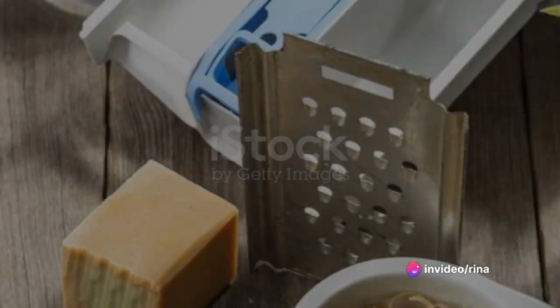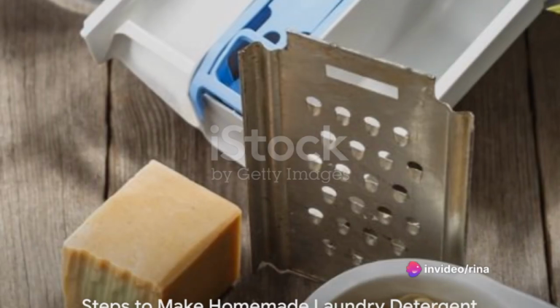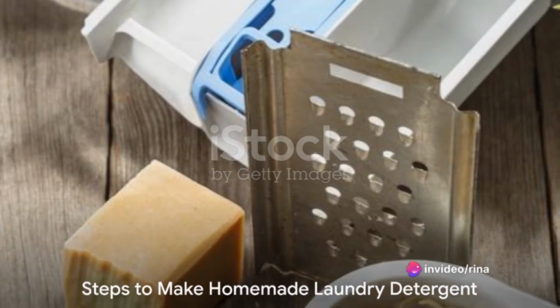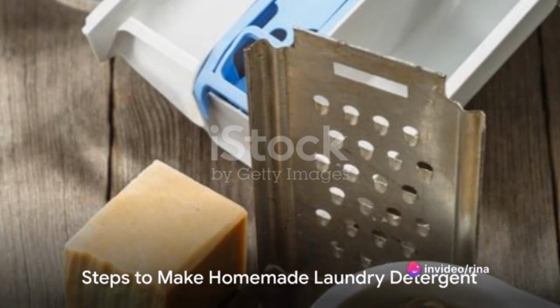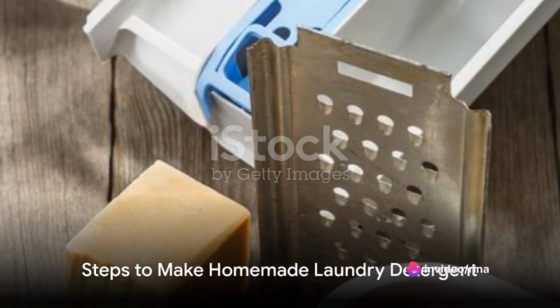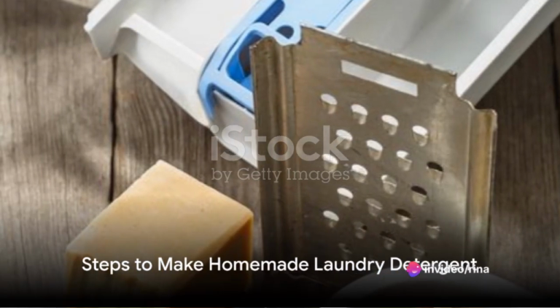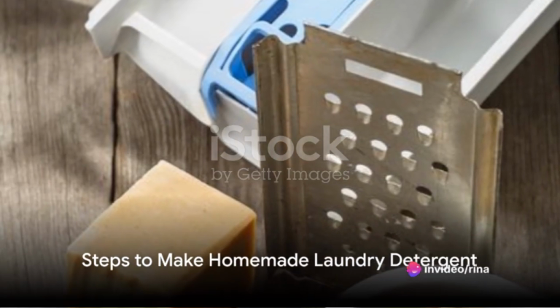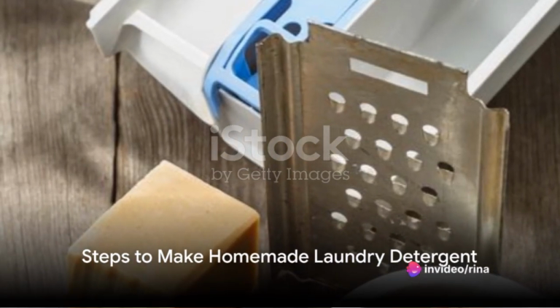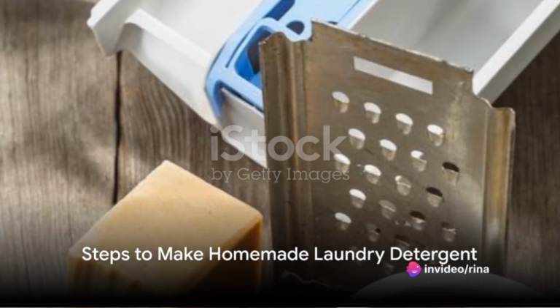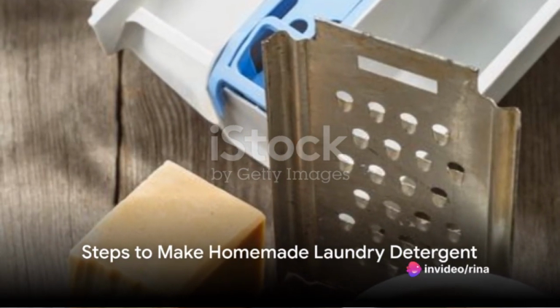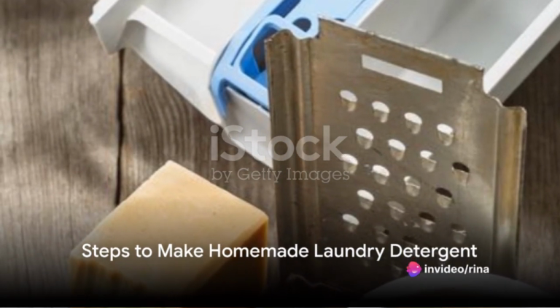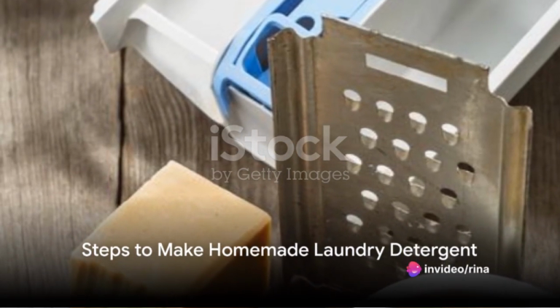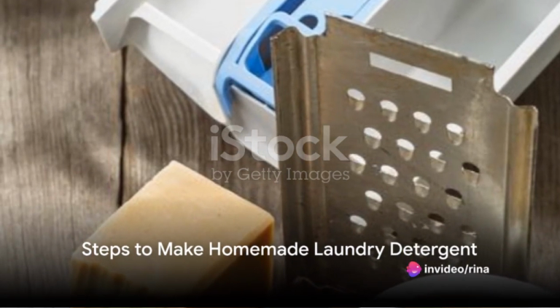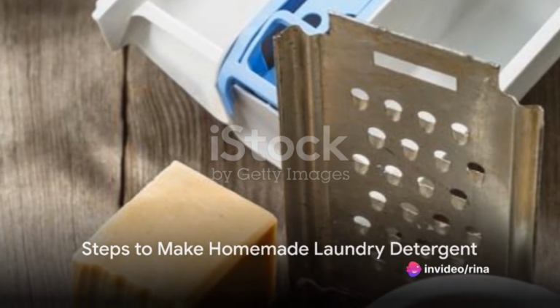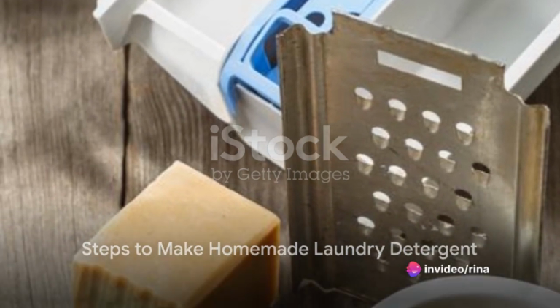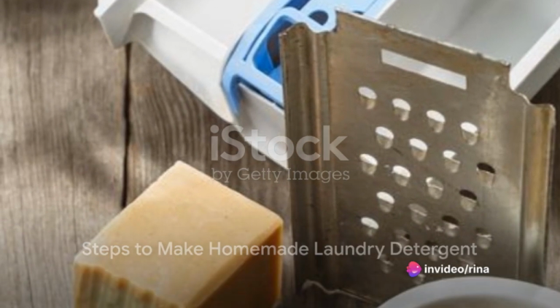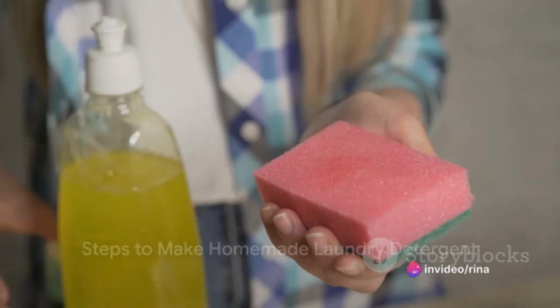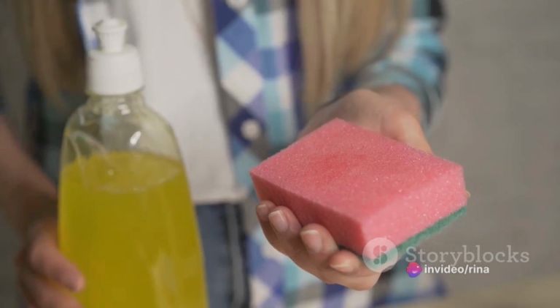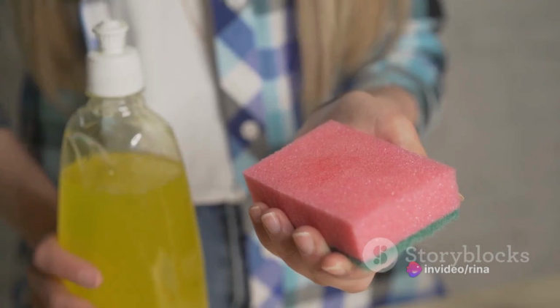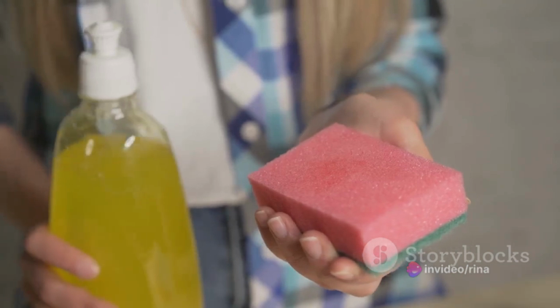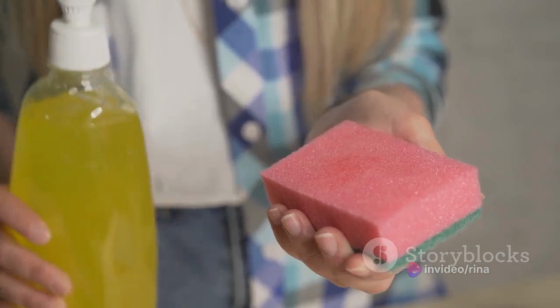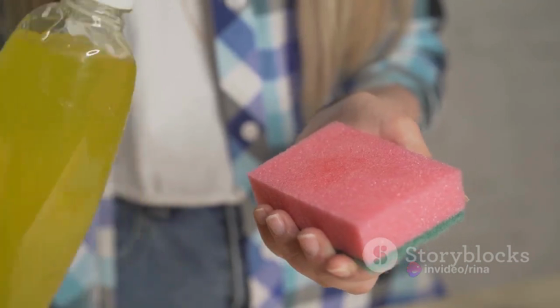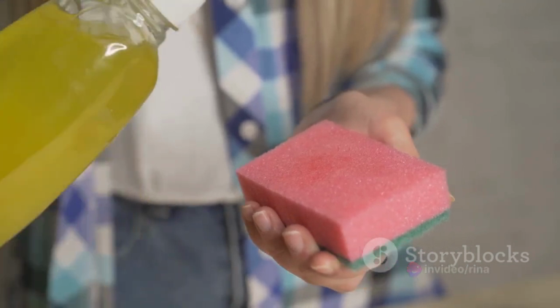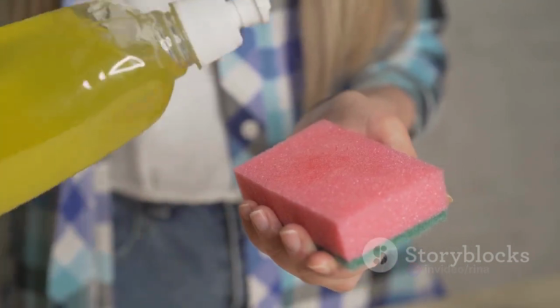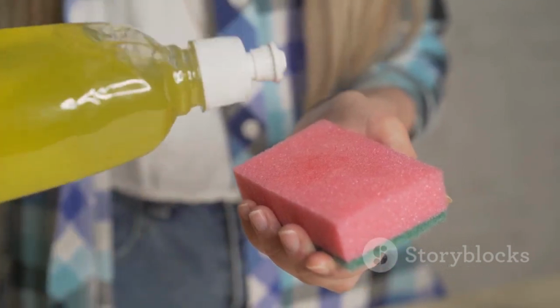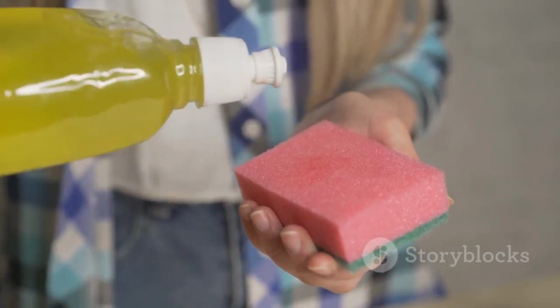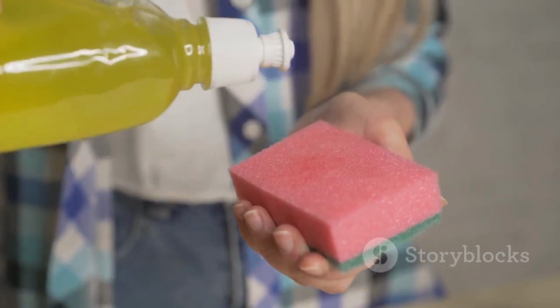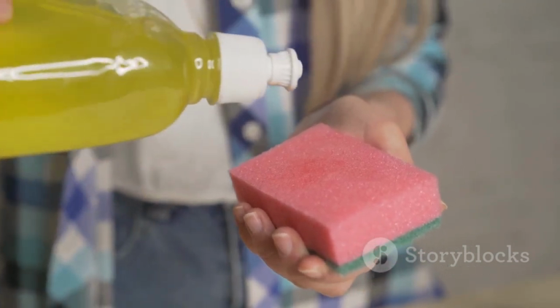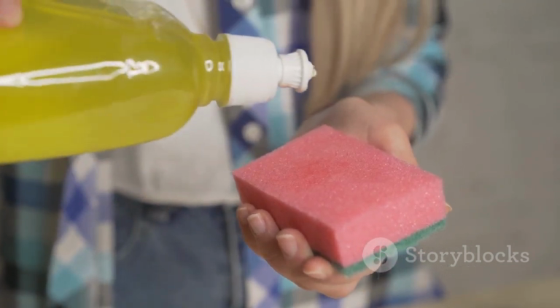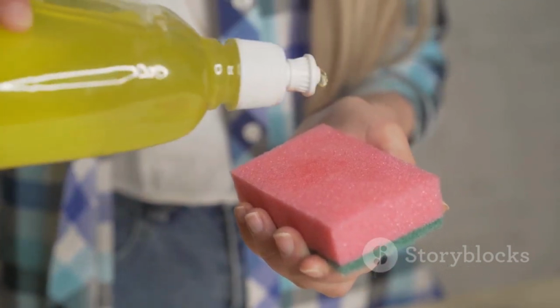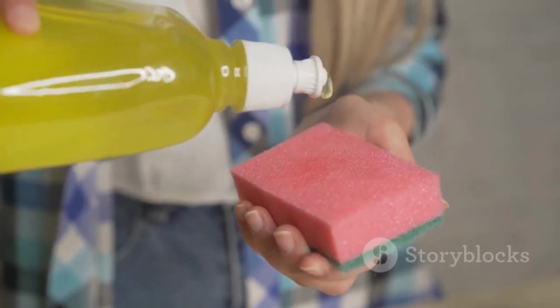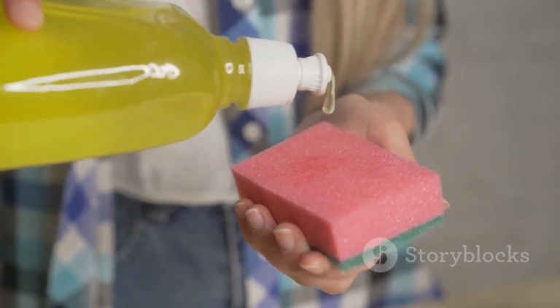The first step is to grate a bar of soap. Any kind will do, and you can use a cheese grater or a food processor to make the job quick and easy.